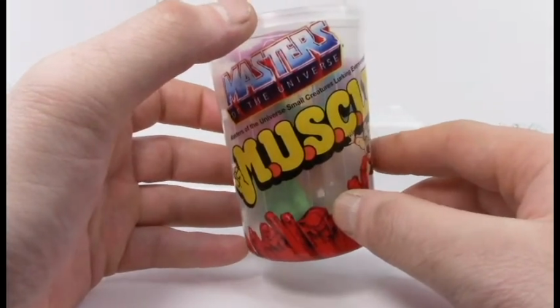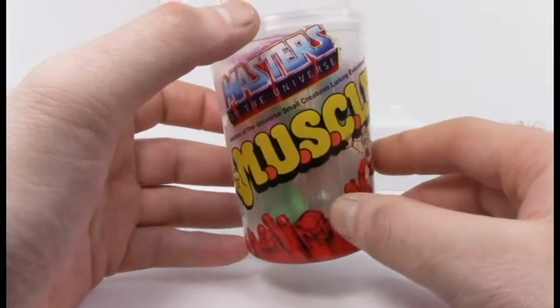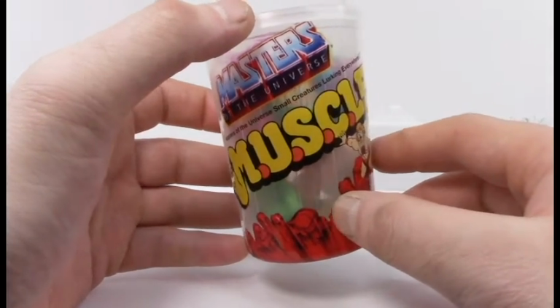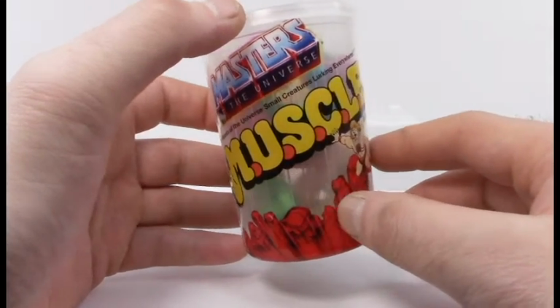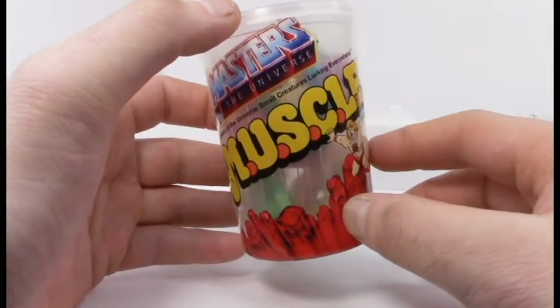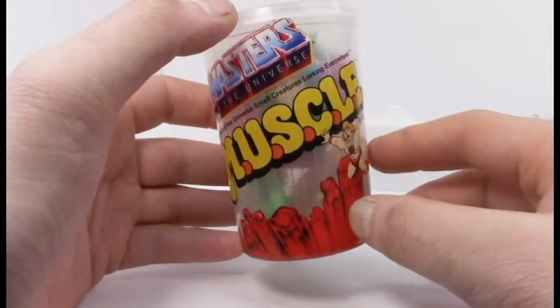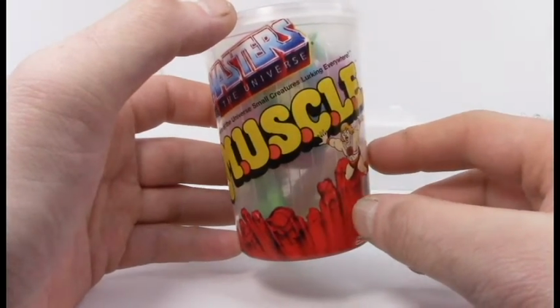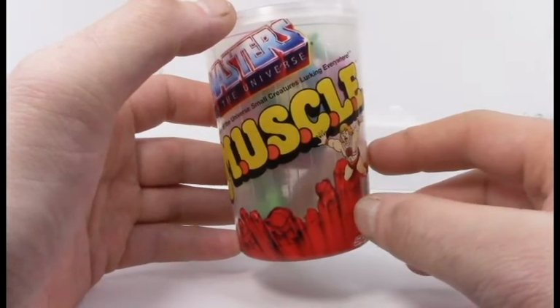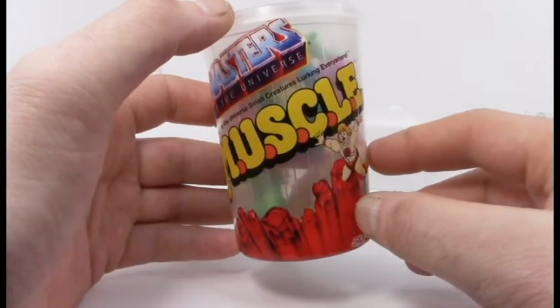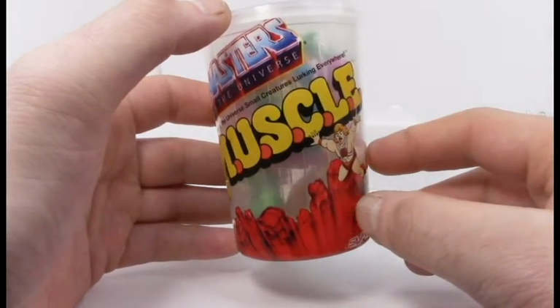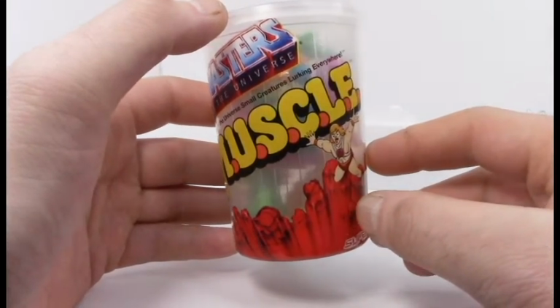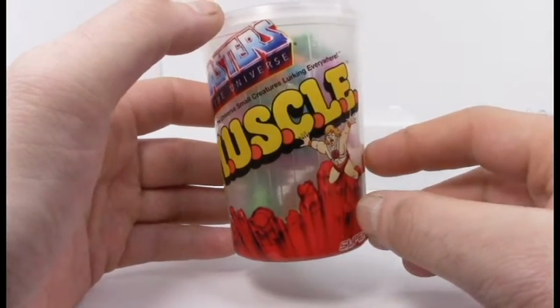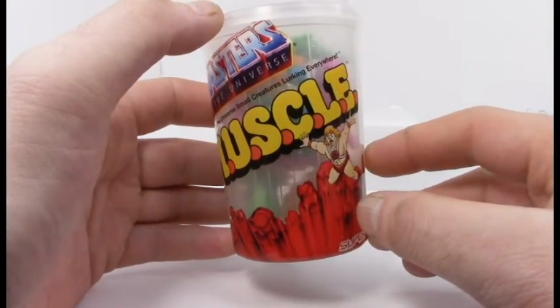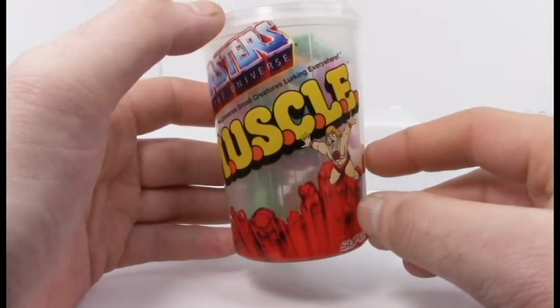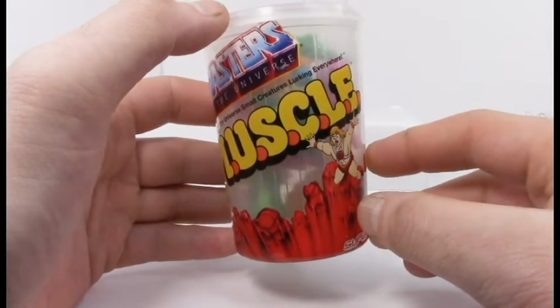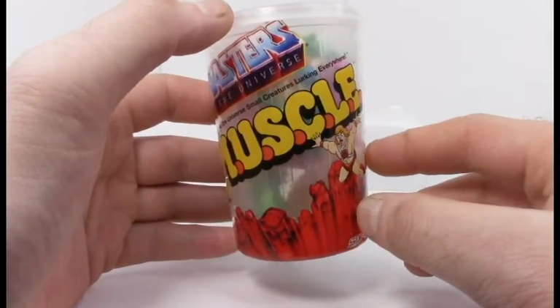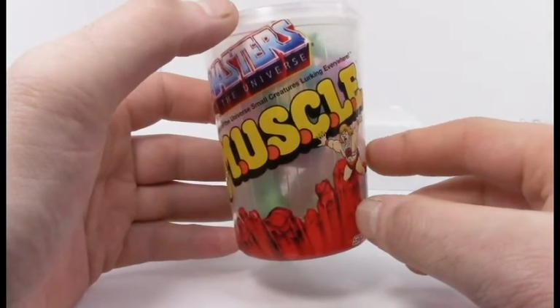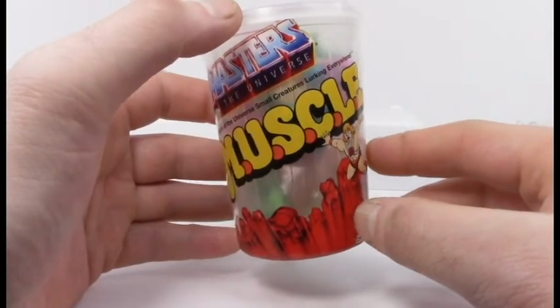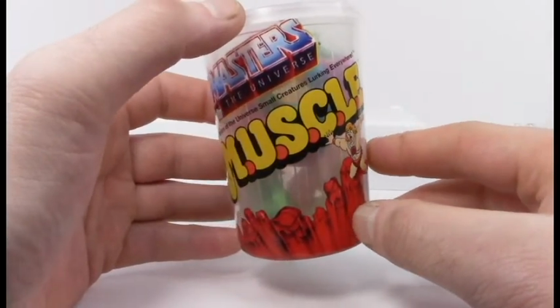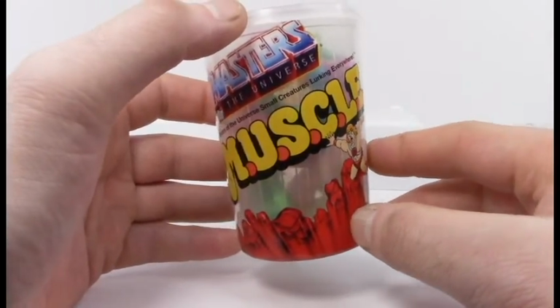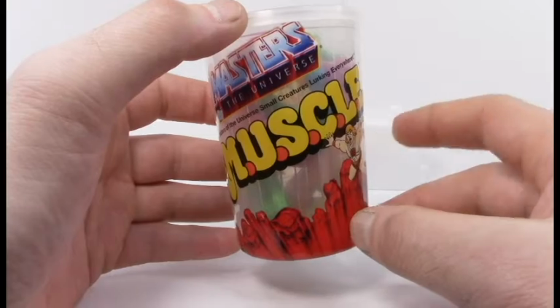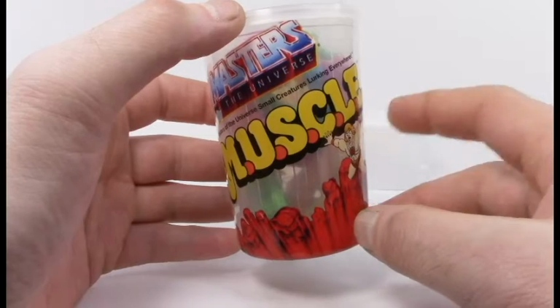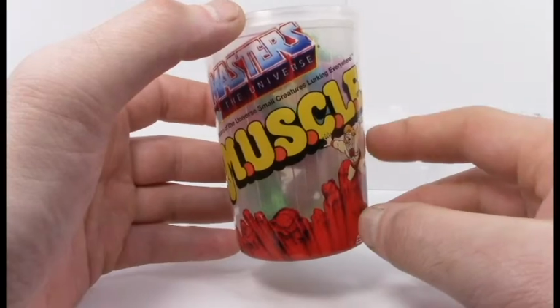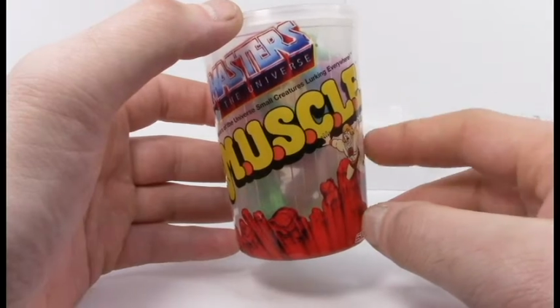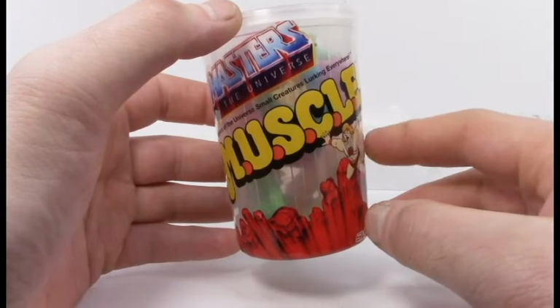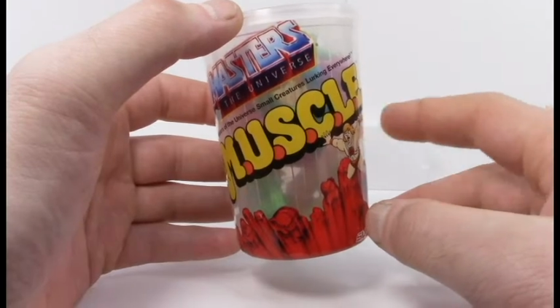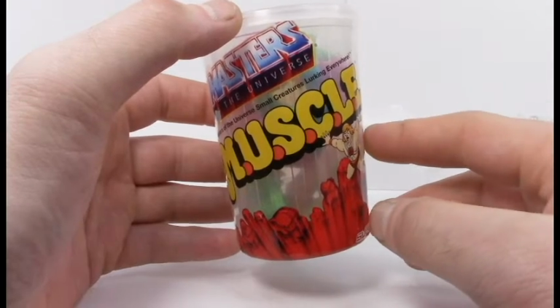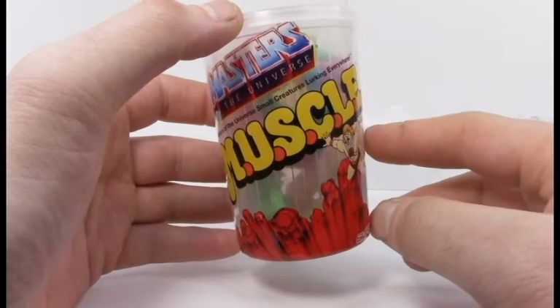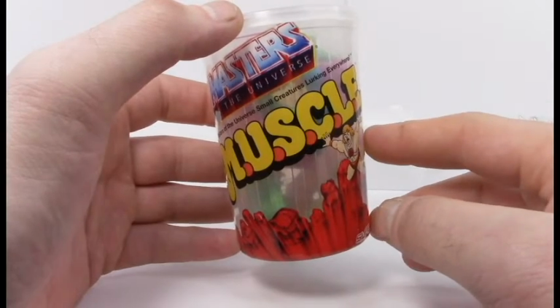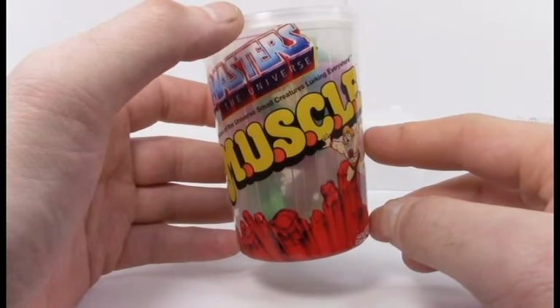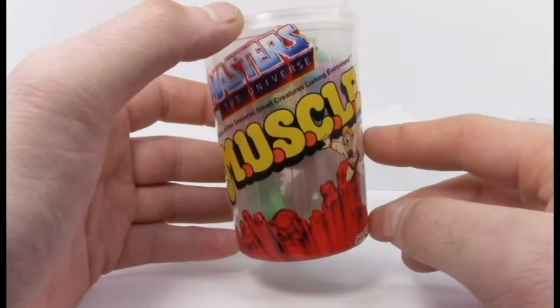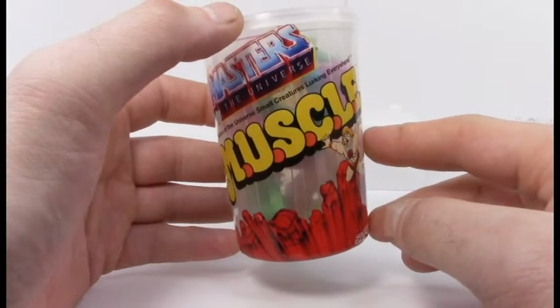Super Seven is unable to produce any of the original MUSCLE figures because those are still held by Bandai, at least for now. Maybe in the future they'll be able to gain ownership of them, because they are really doing a stellar job, these guys.